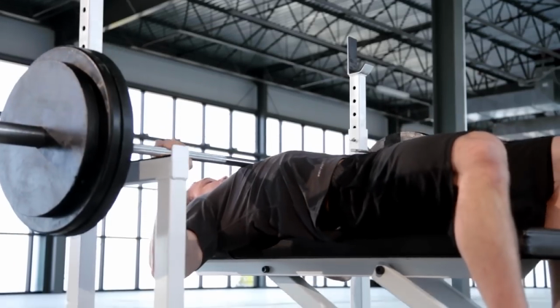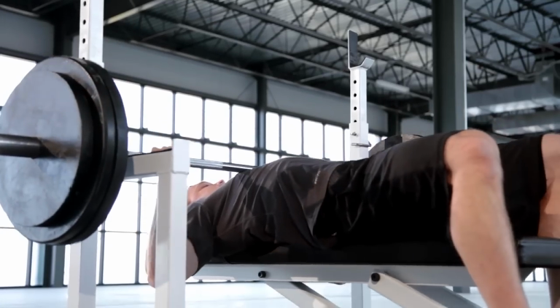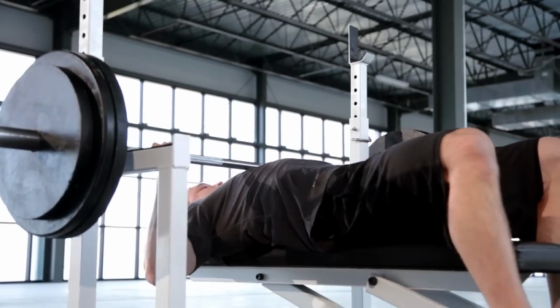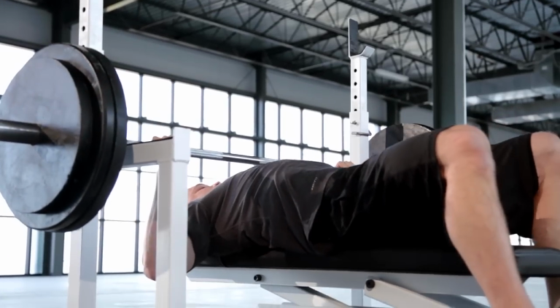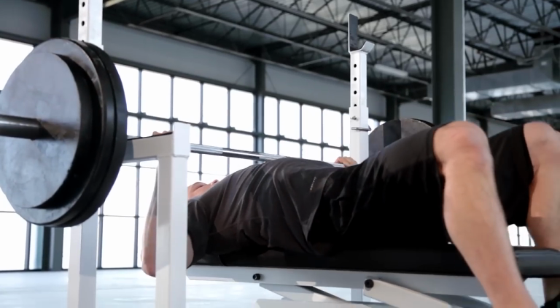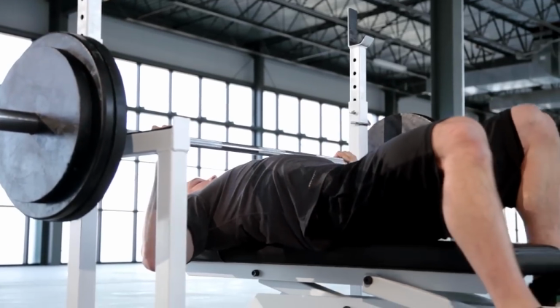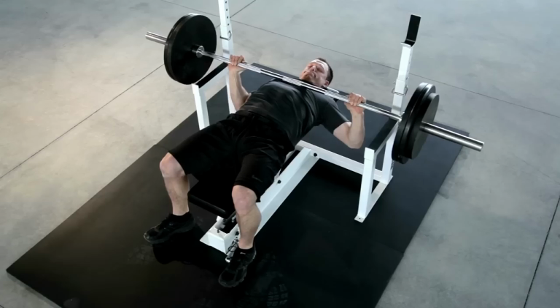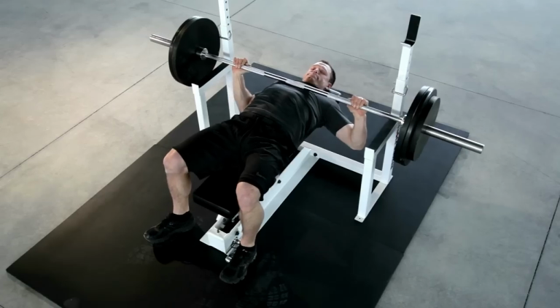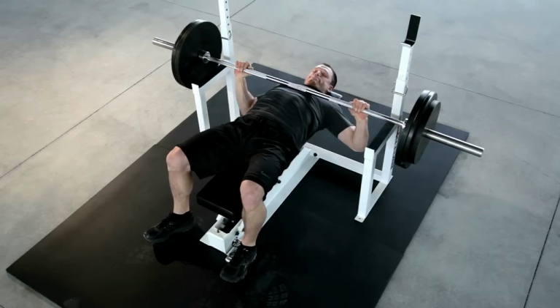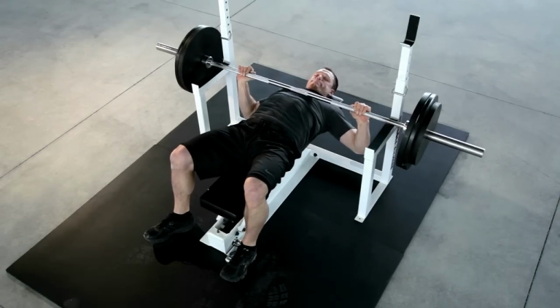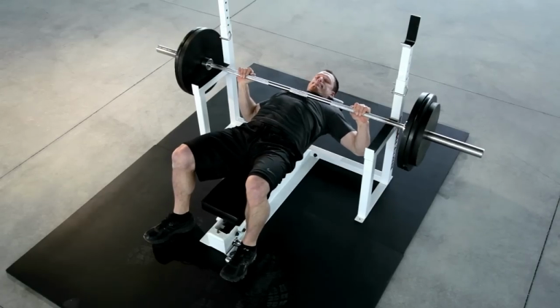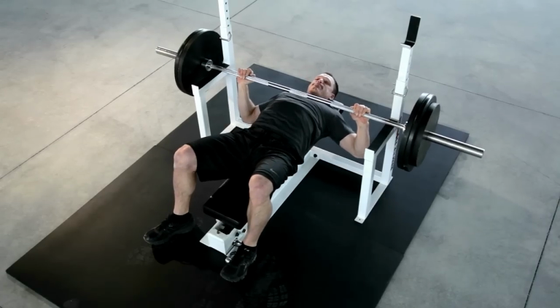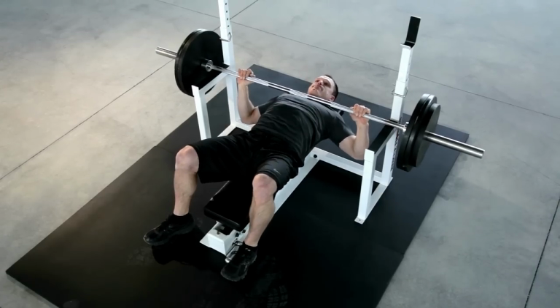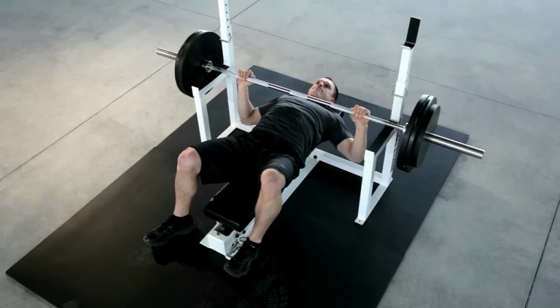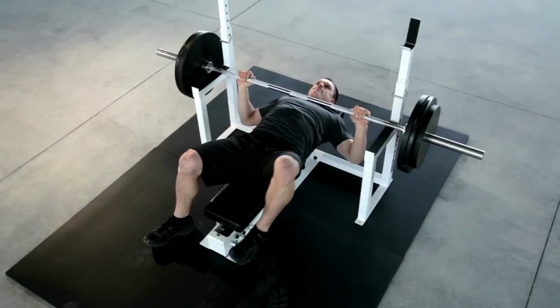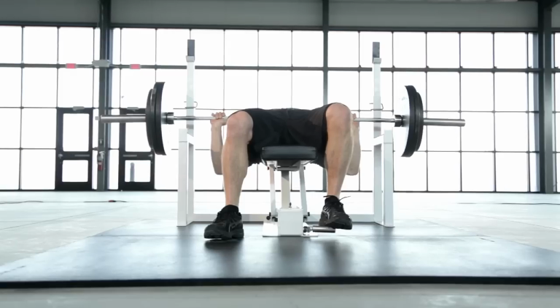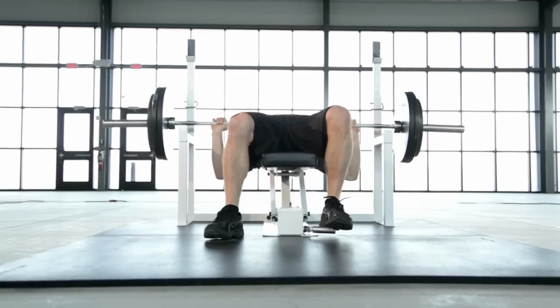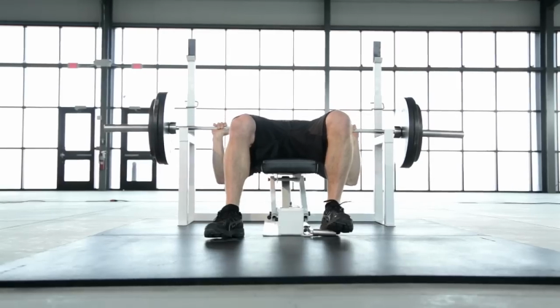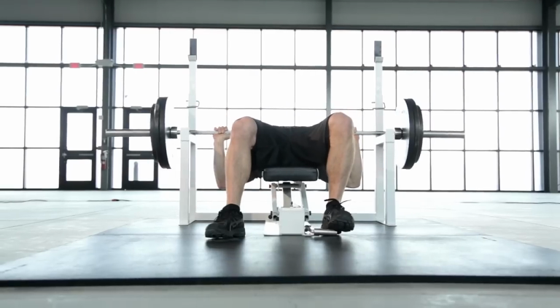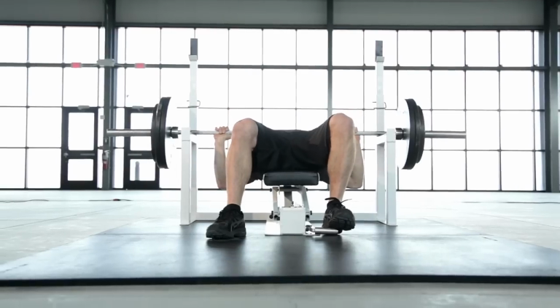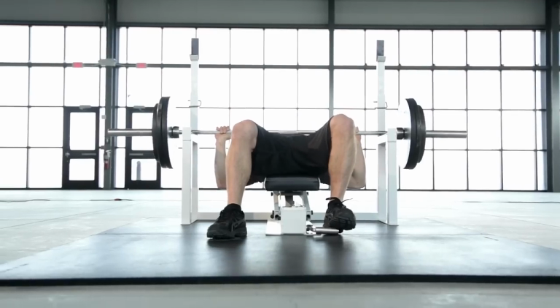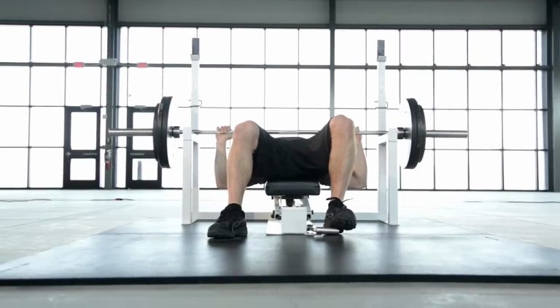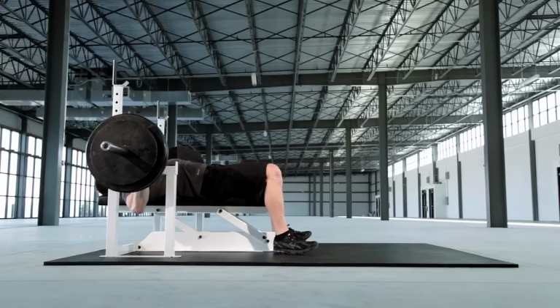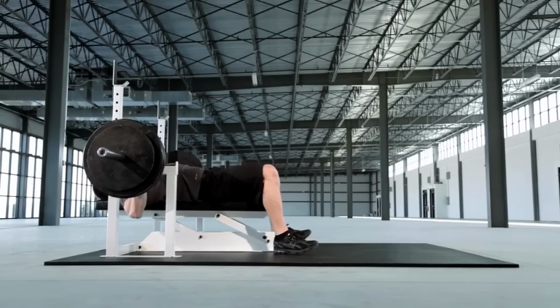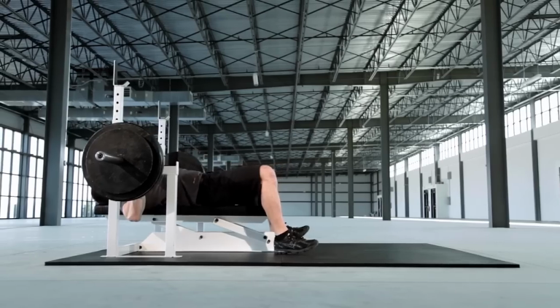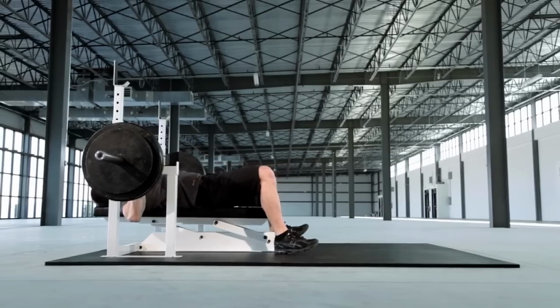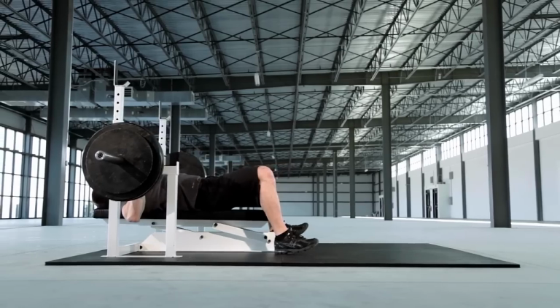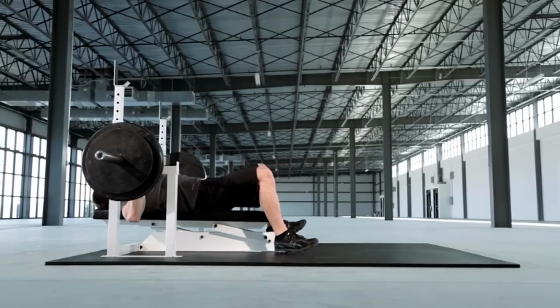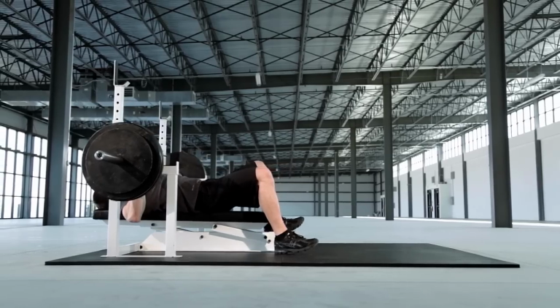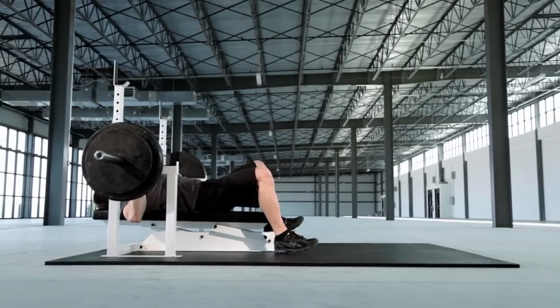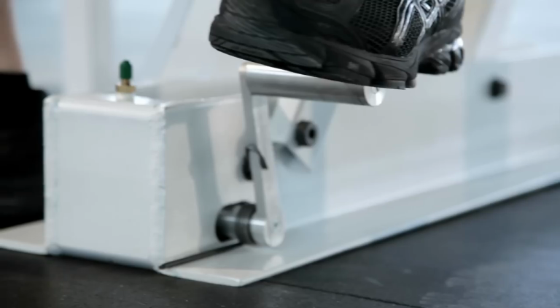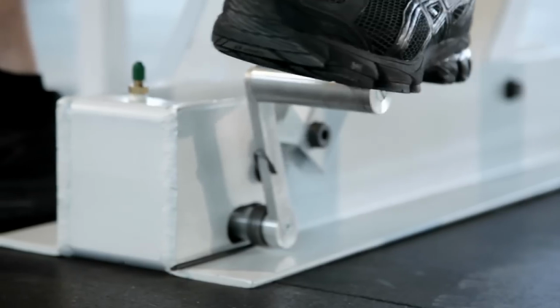The Max Bench allows athletes to press the upper limits and rescue themselves from heavy weights by simply pushing a foot lever.